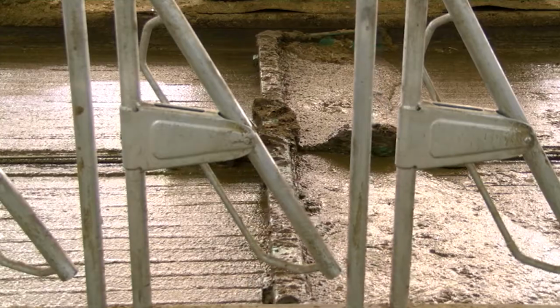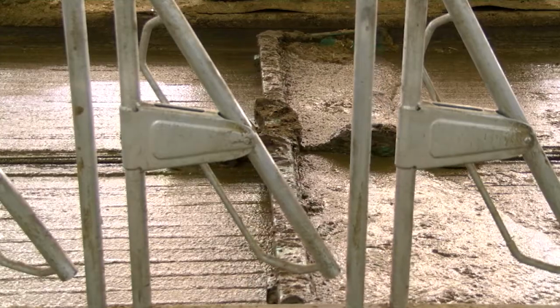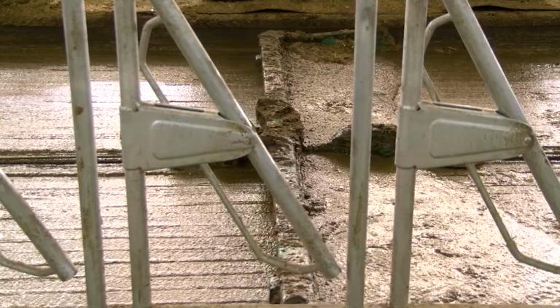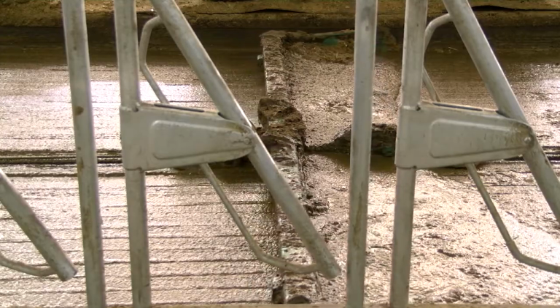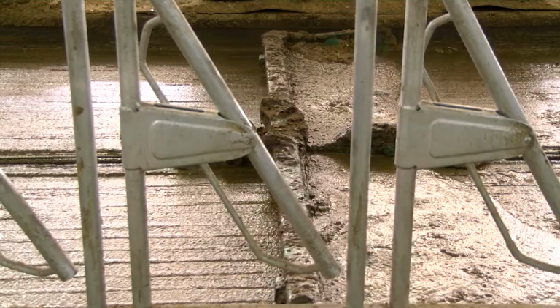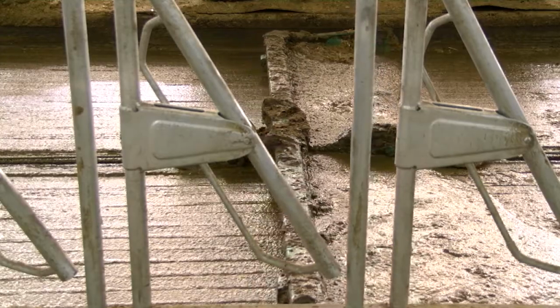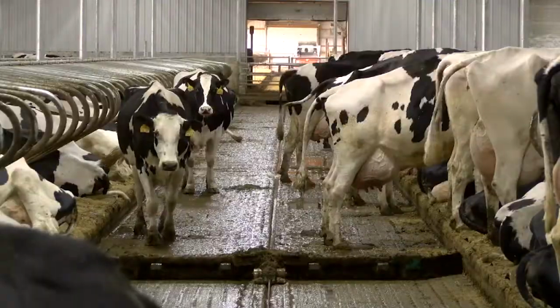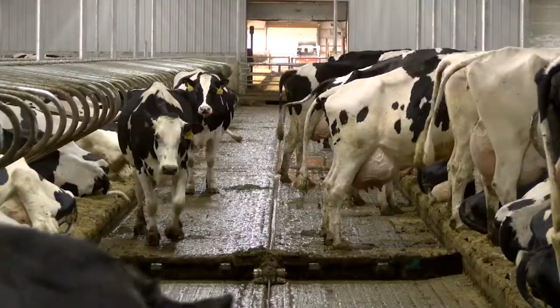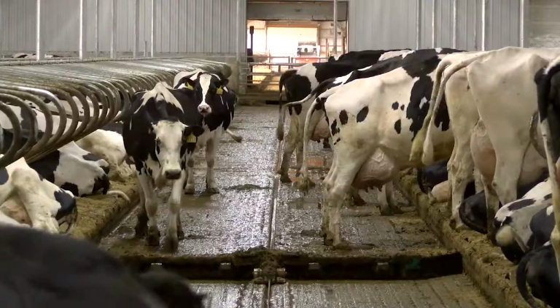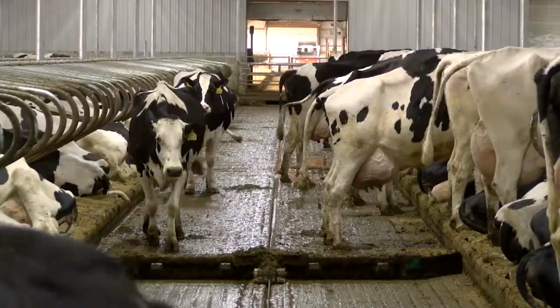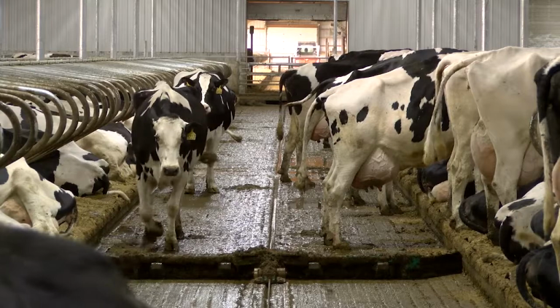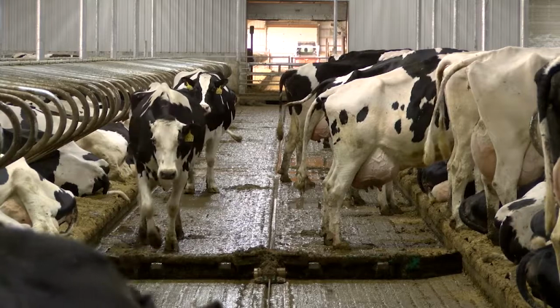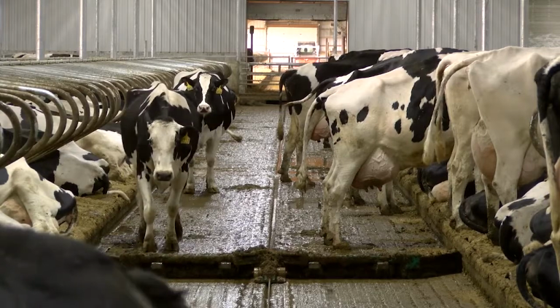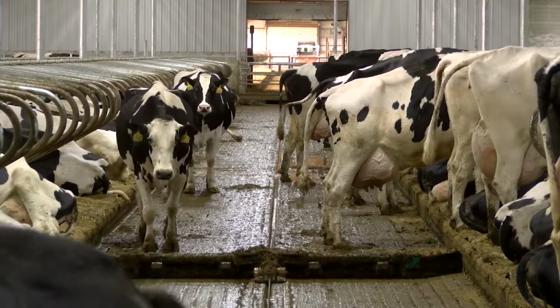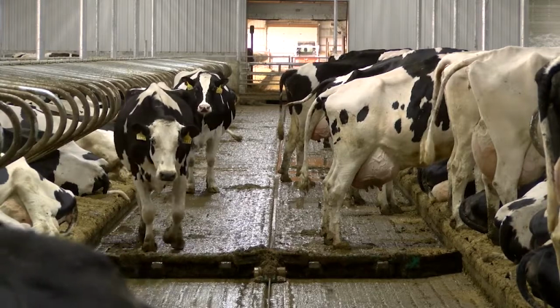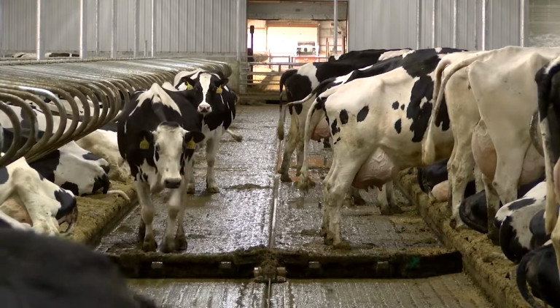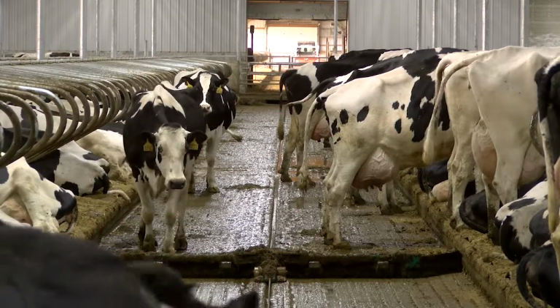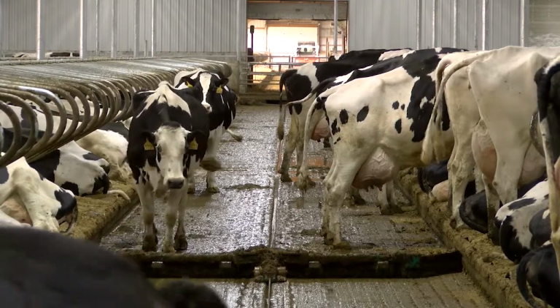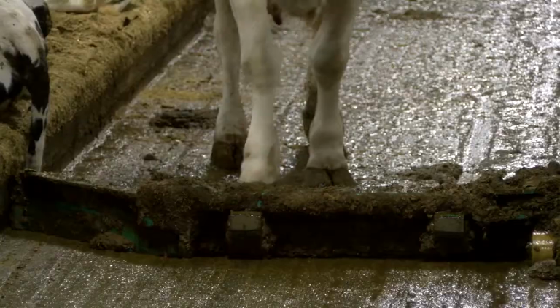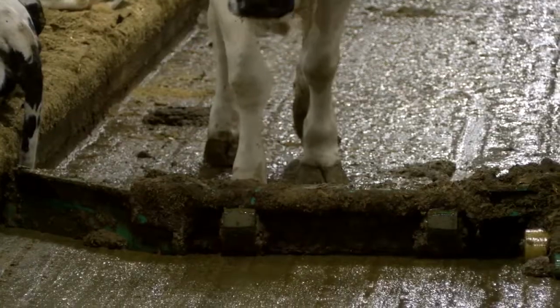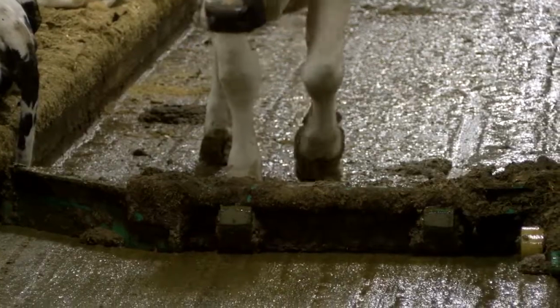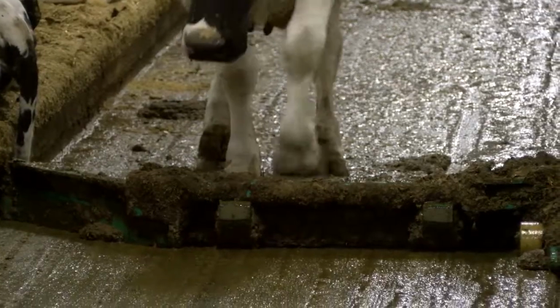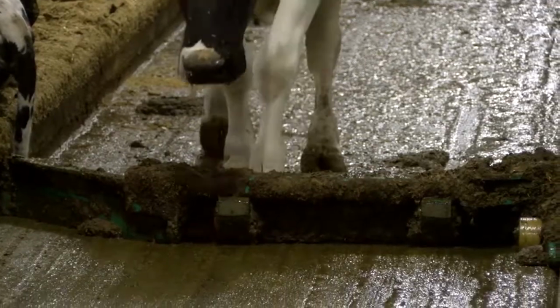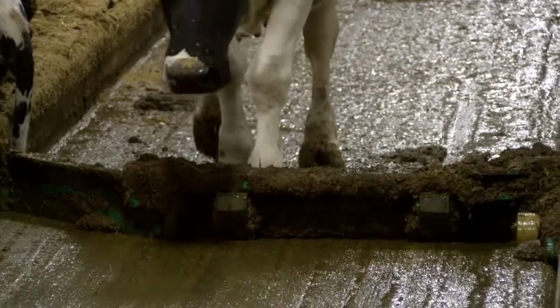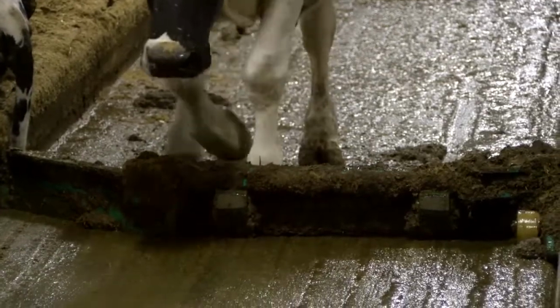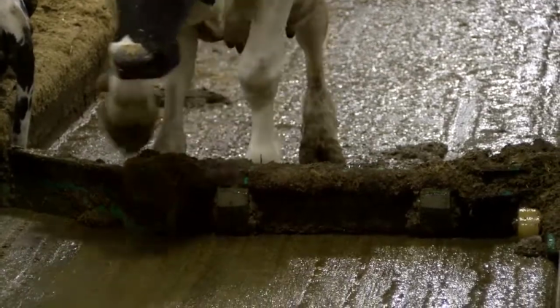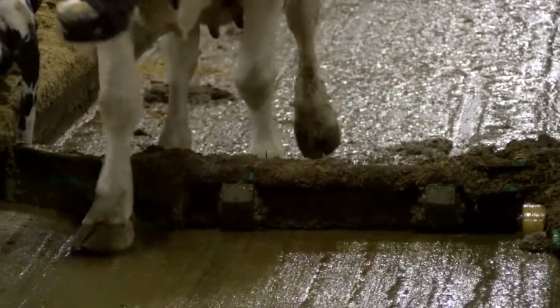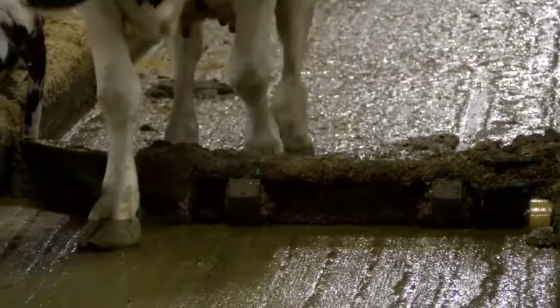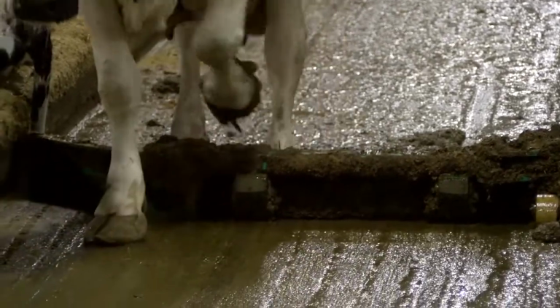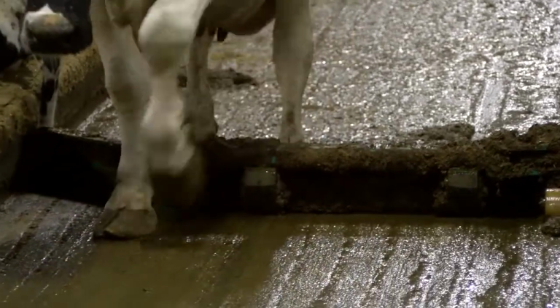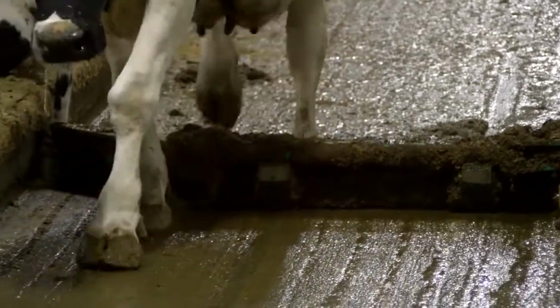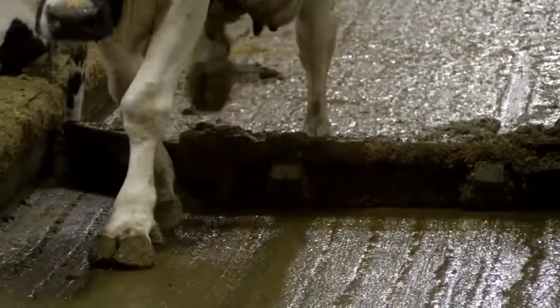Since it moves so slow, the cows are not phased by it at all. Each pen is completely cleaned every two hours.